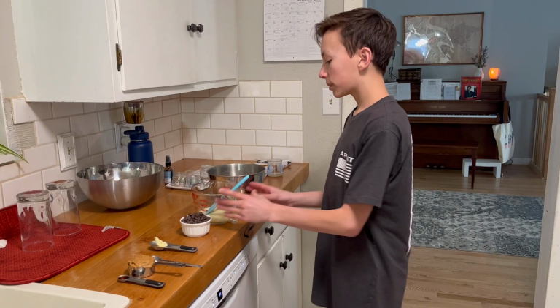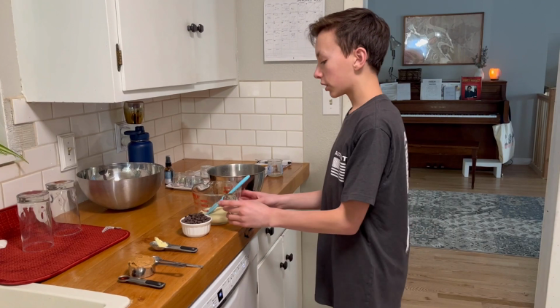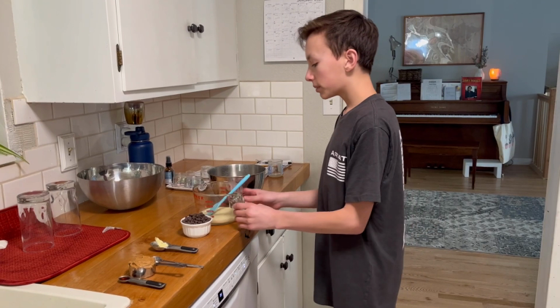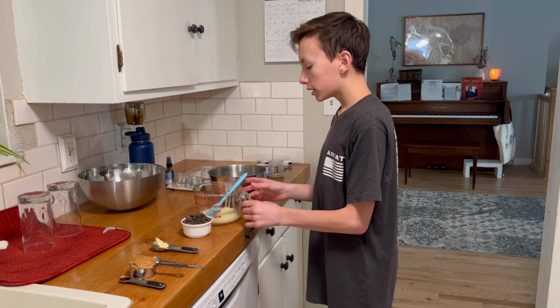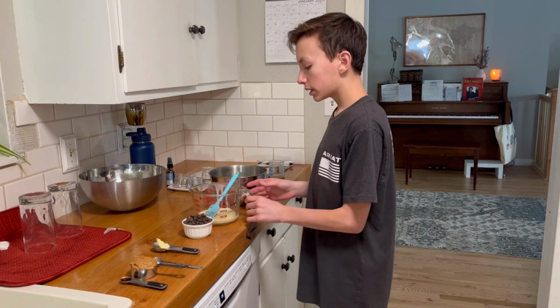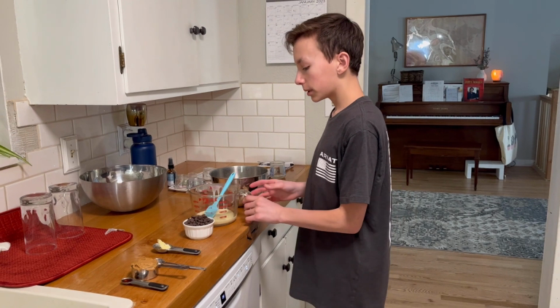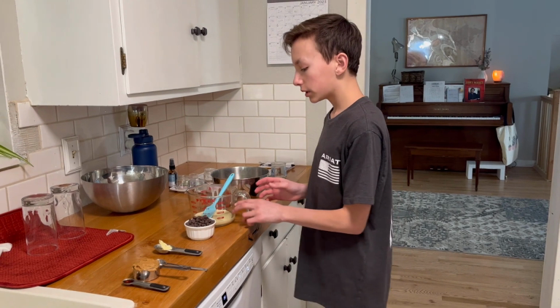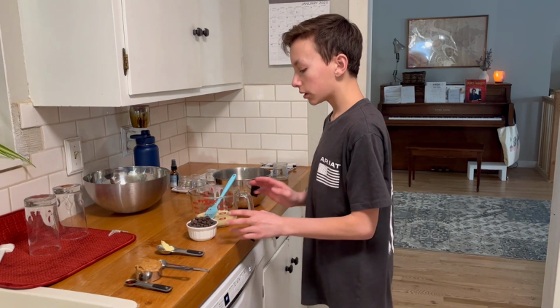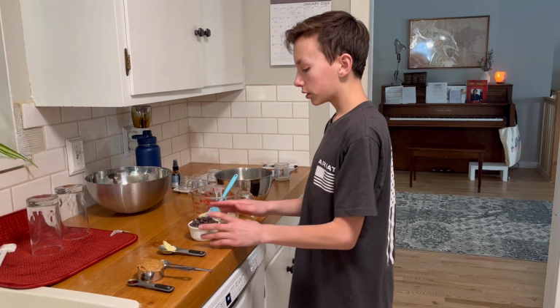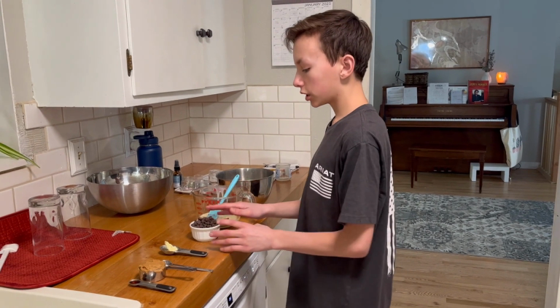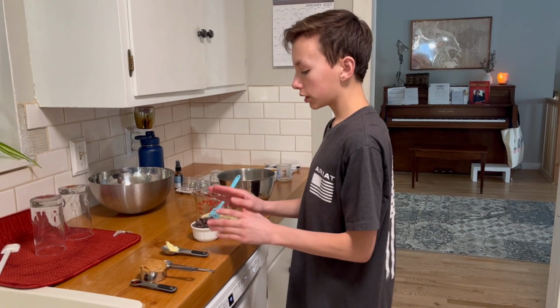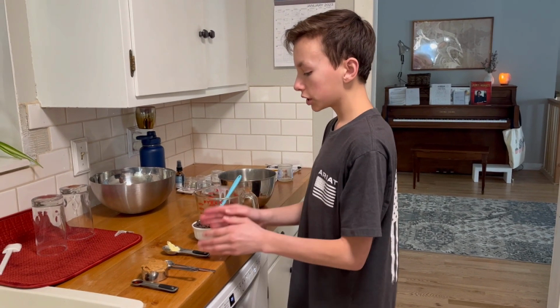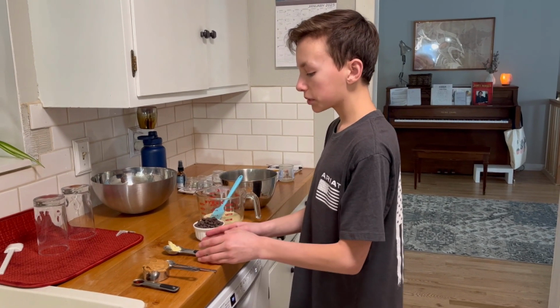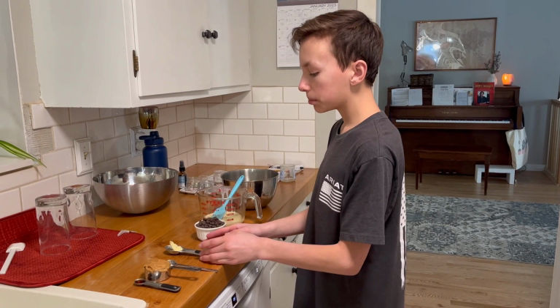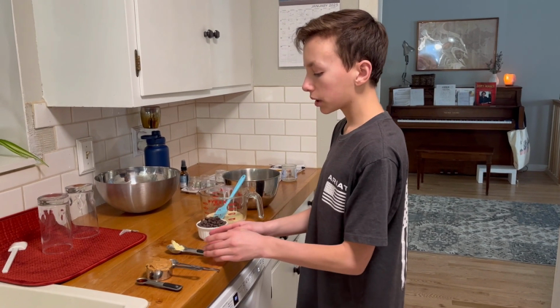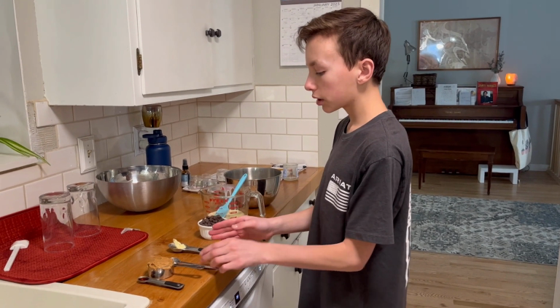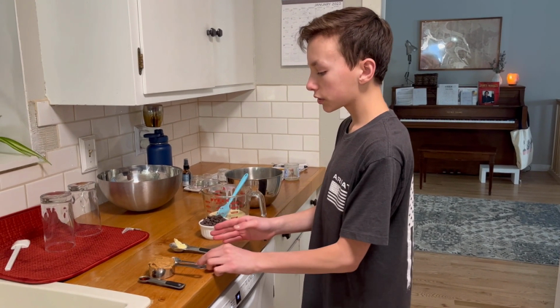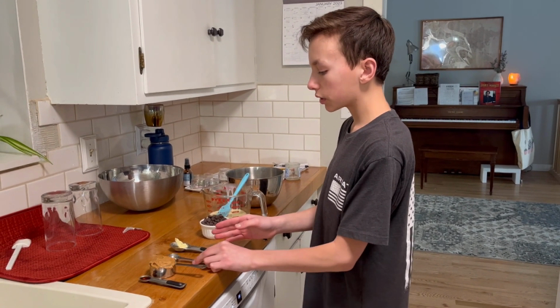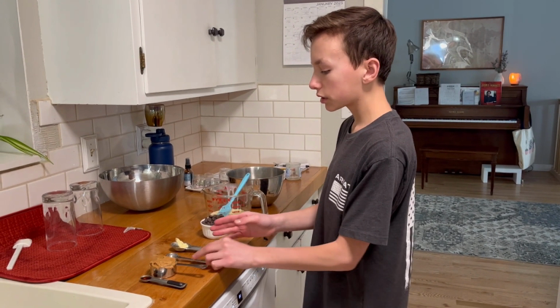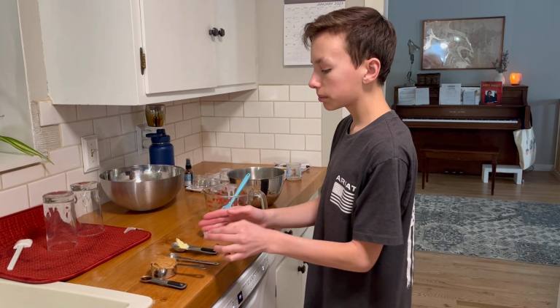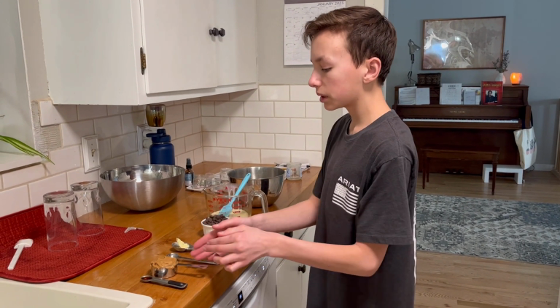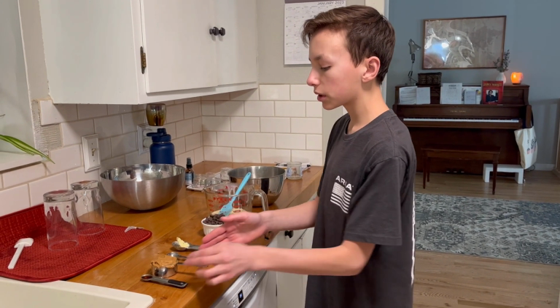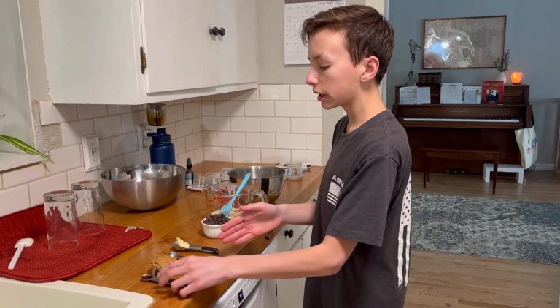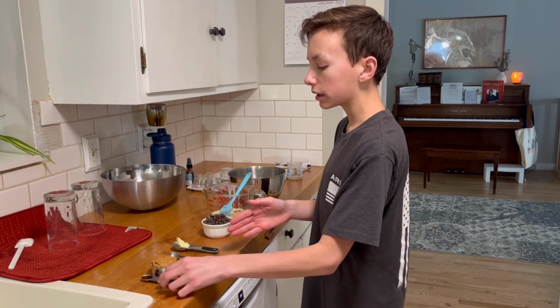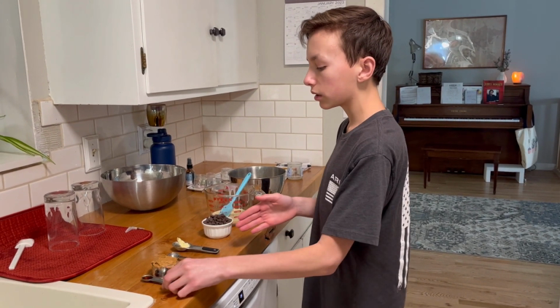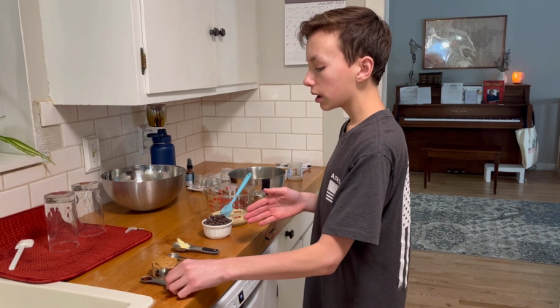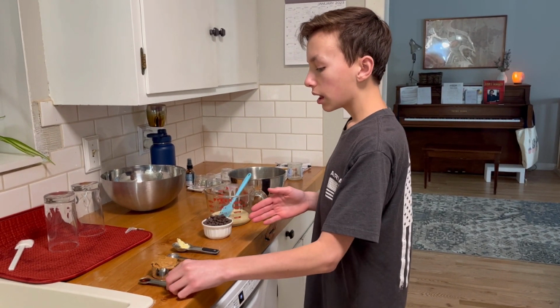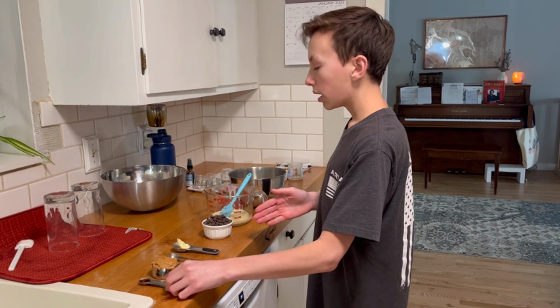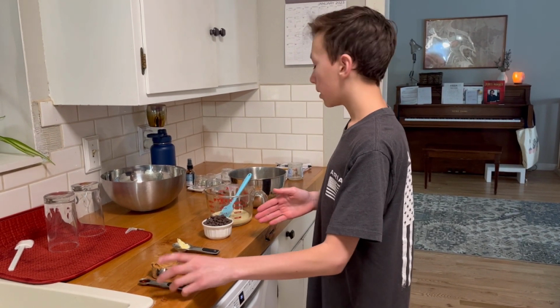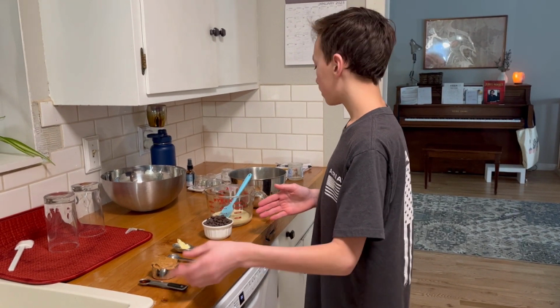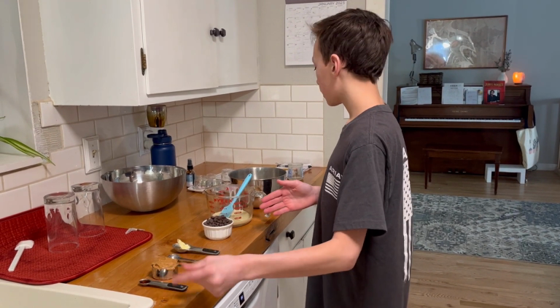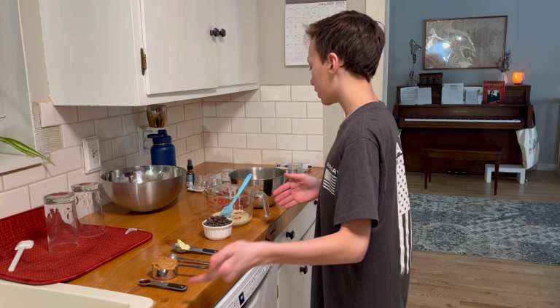So we've got our sweetened condensed milk here, chocolate chips, butter, salt, peanut butter, and vanilla.